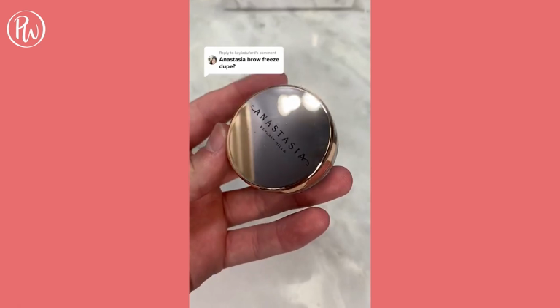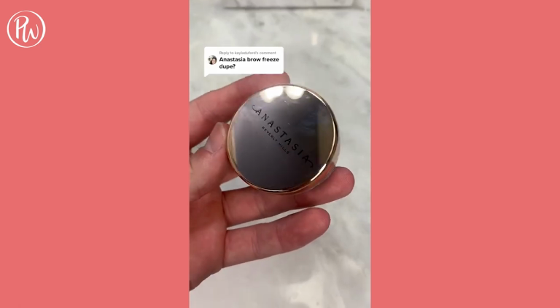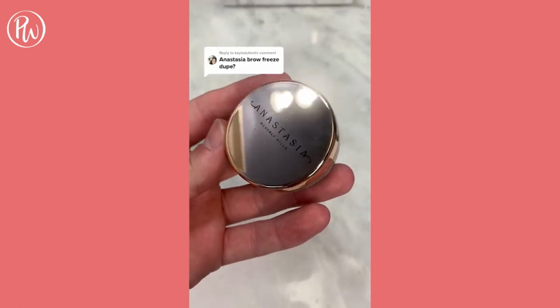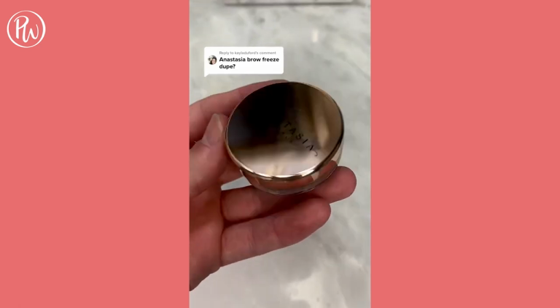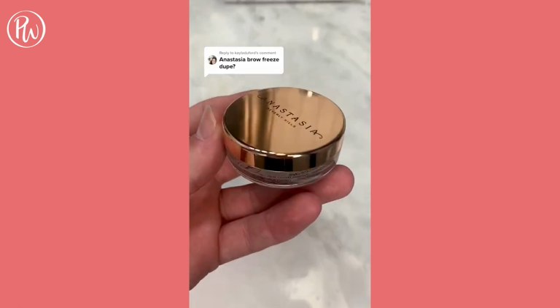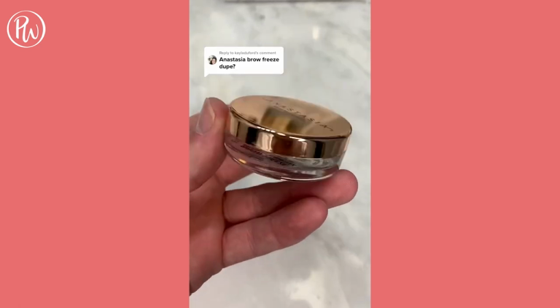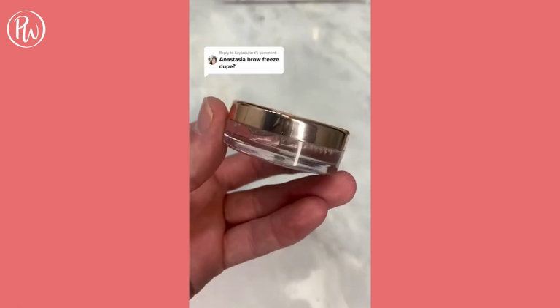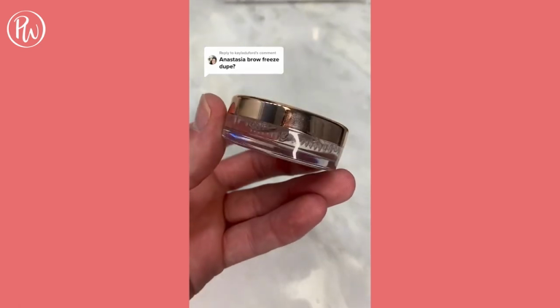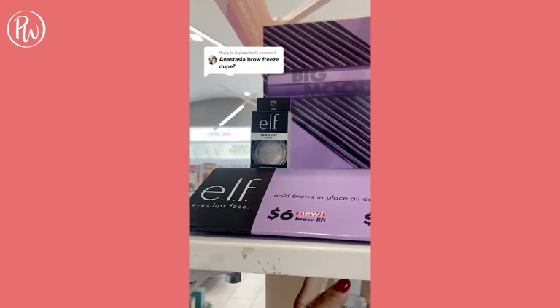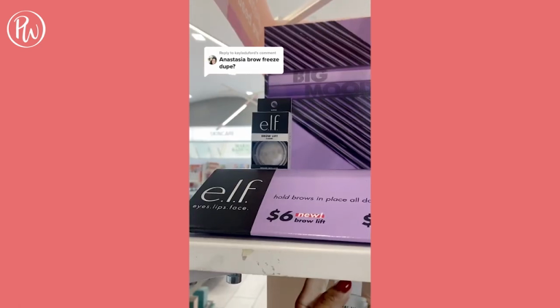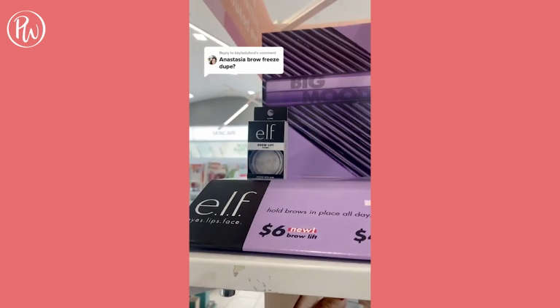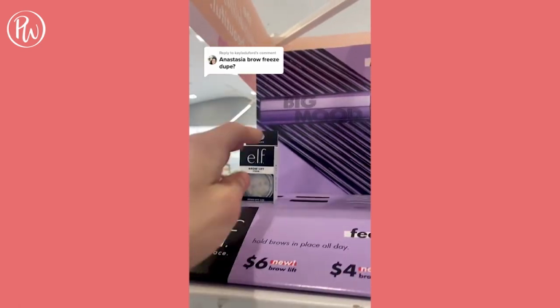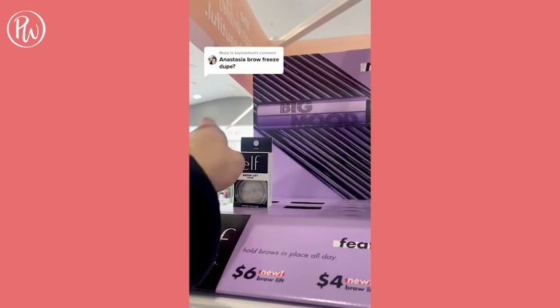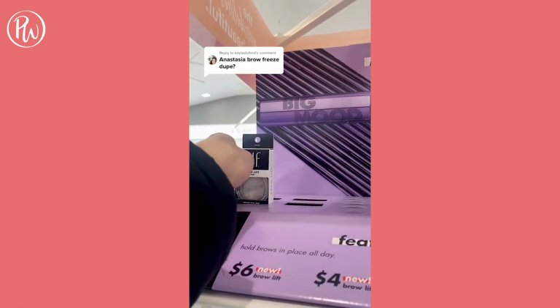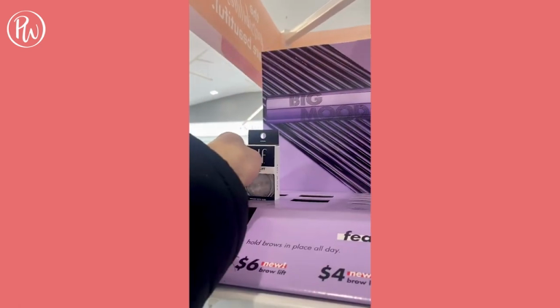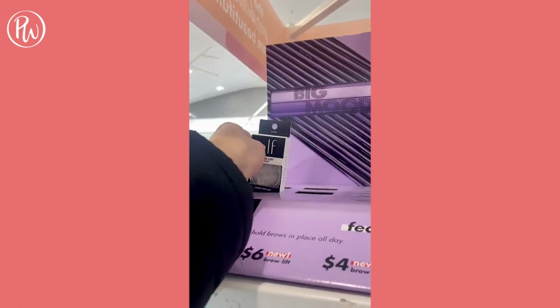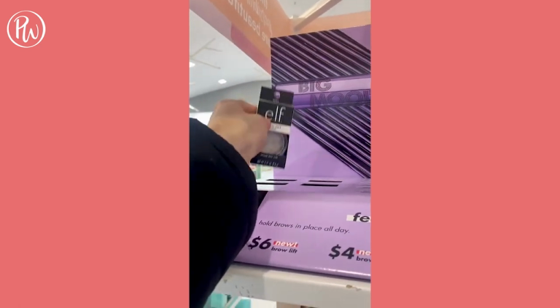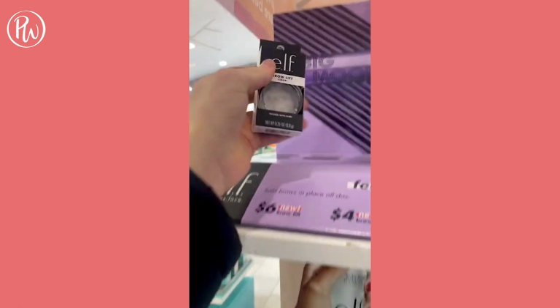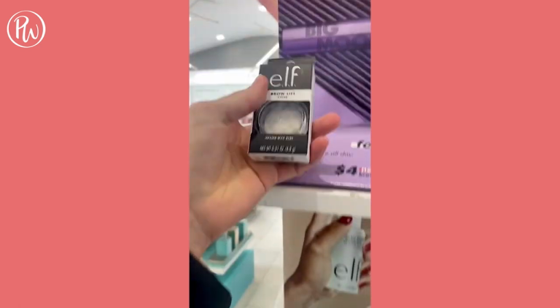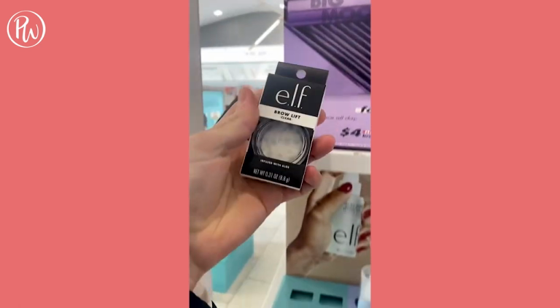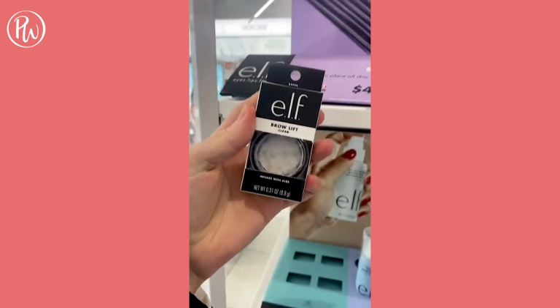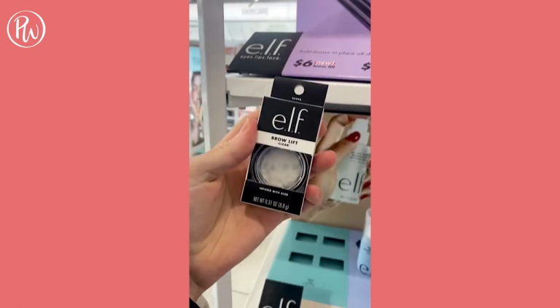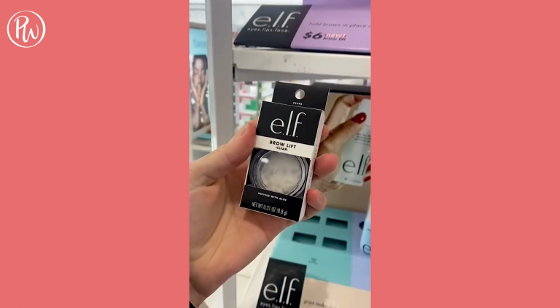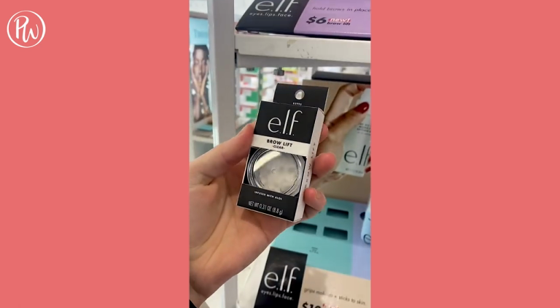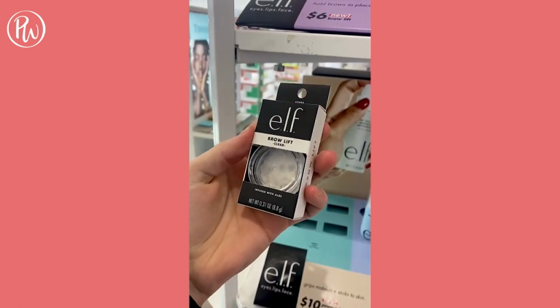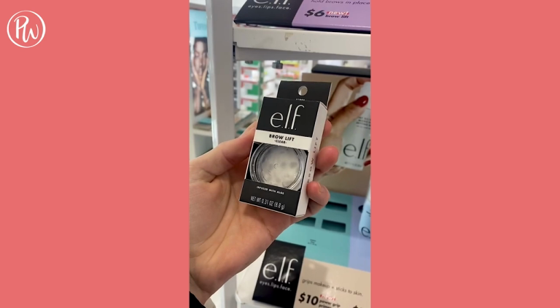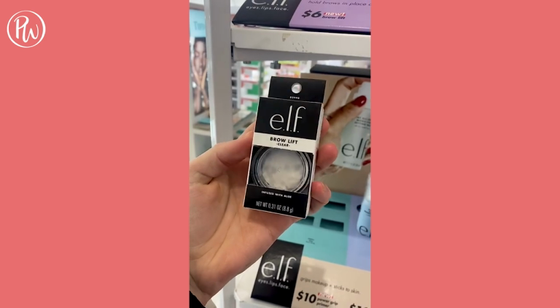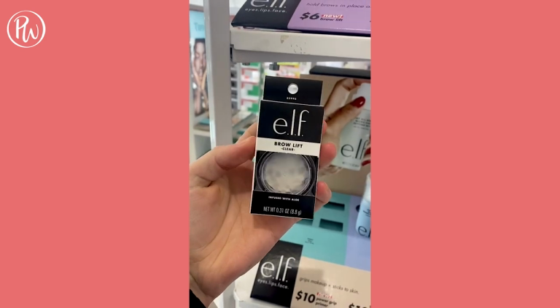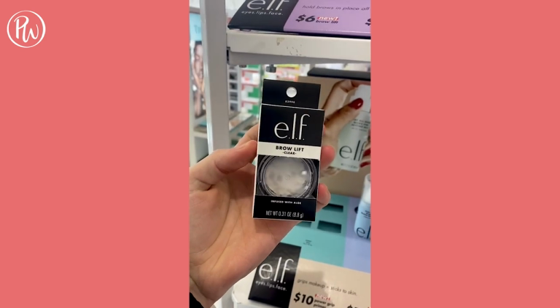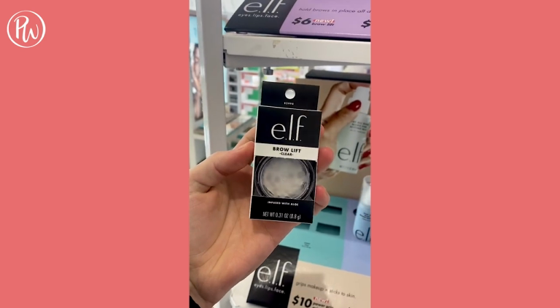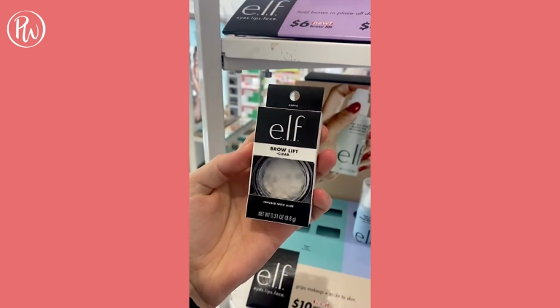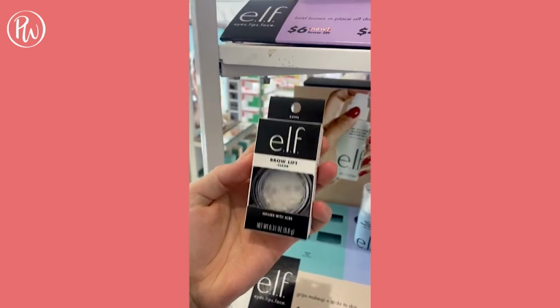The best dupe for the Anastasia Brow Freeze just came out, and it's Elf's Brow Lift. It's almost exactly the same, and it's only $6.